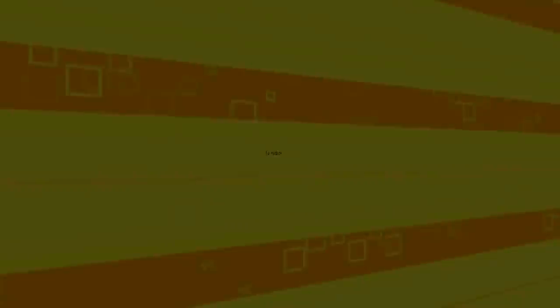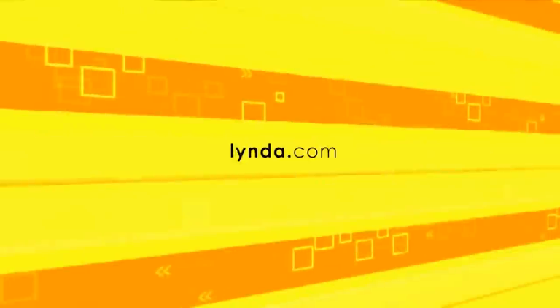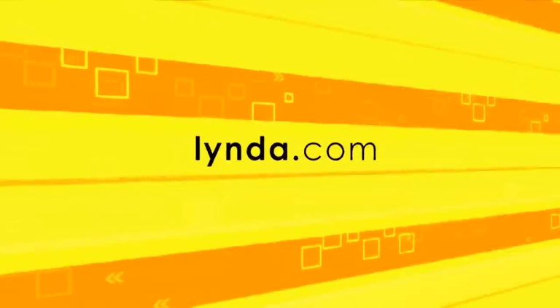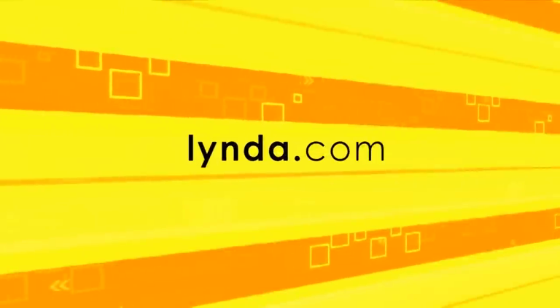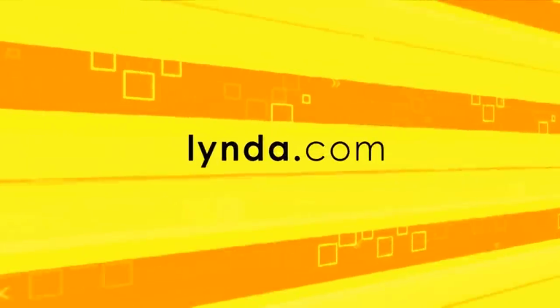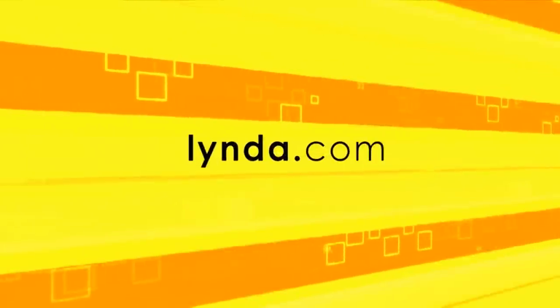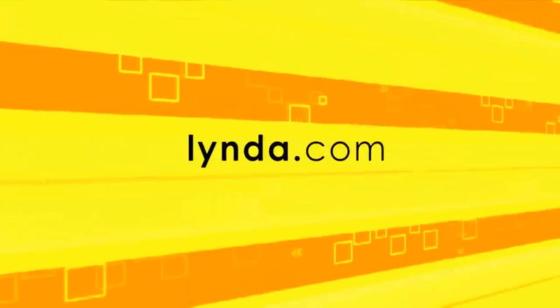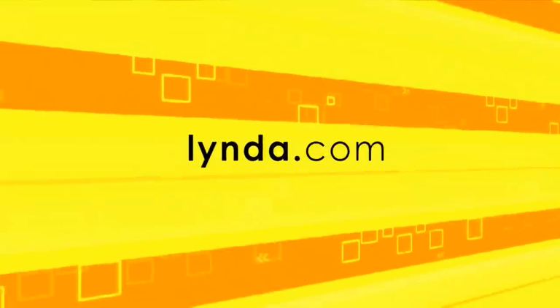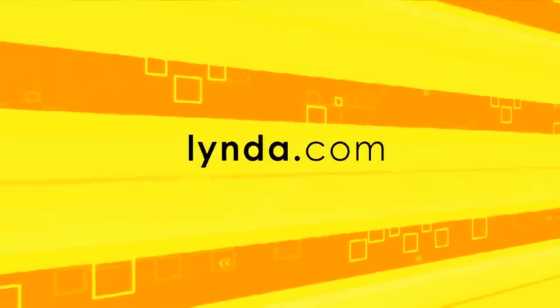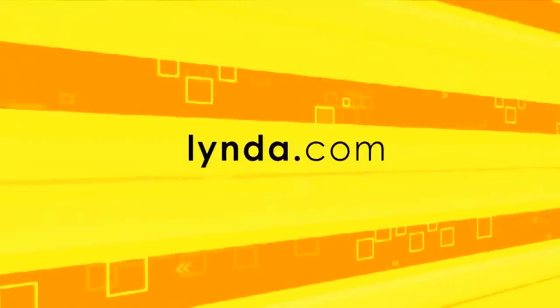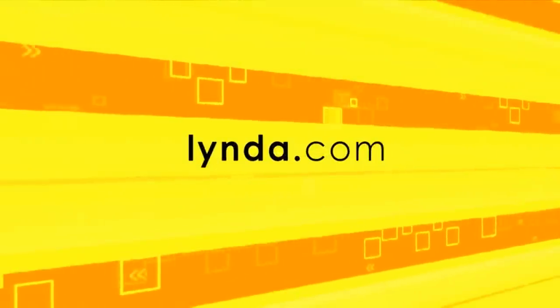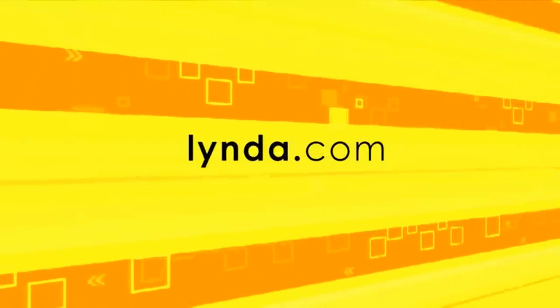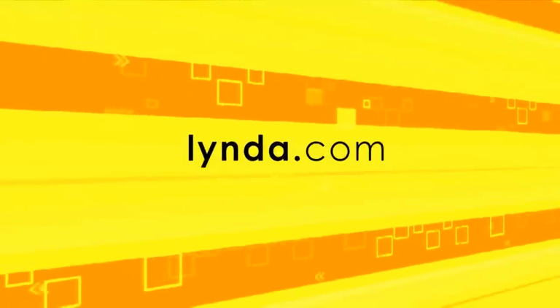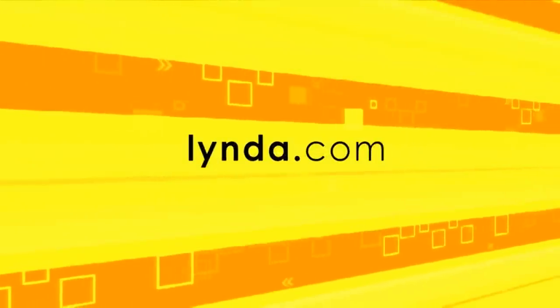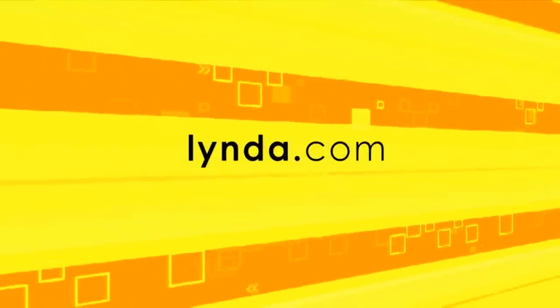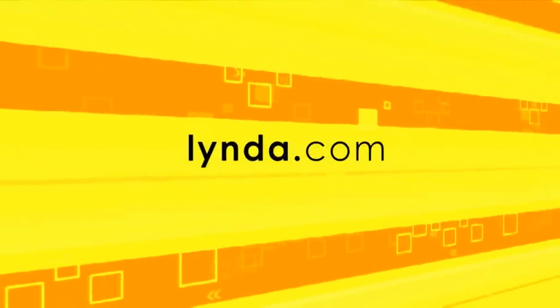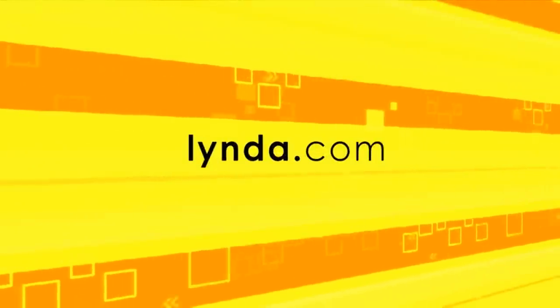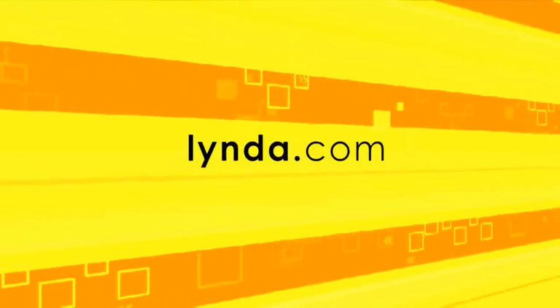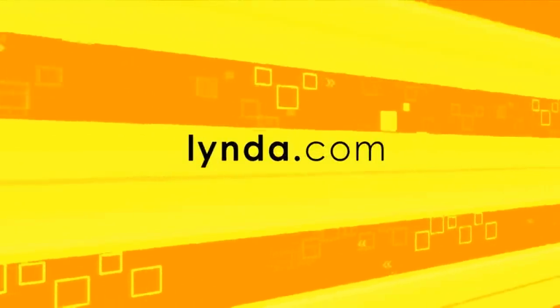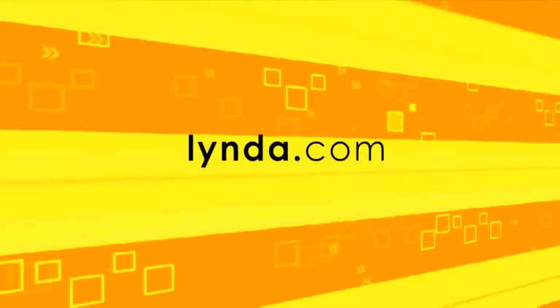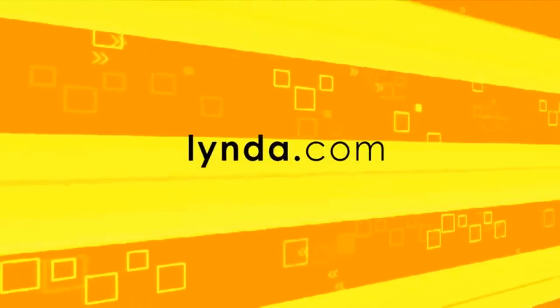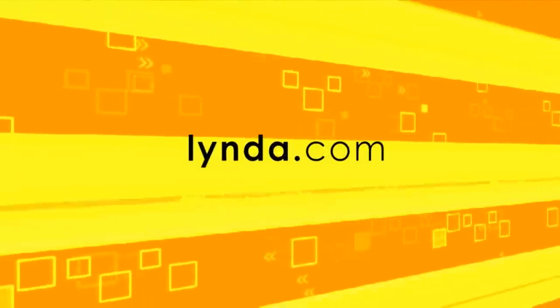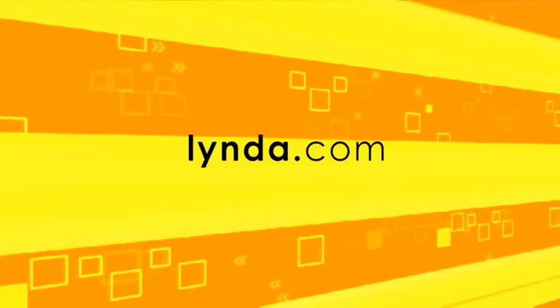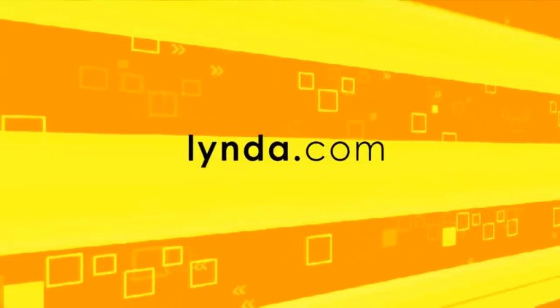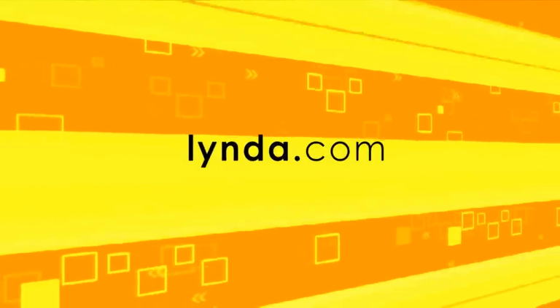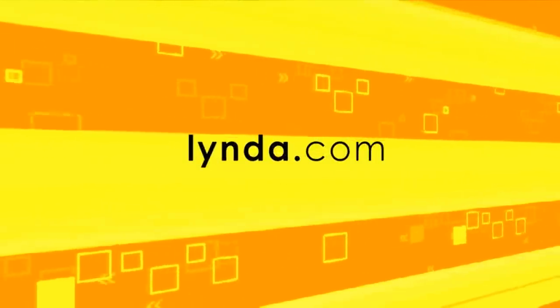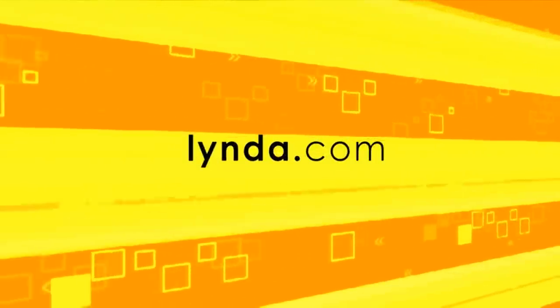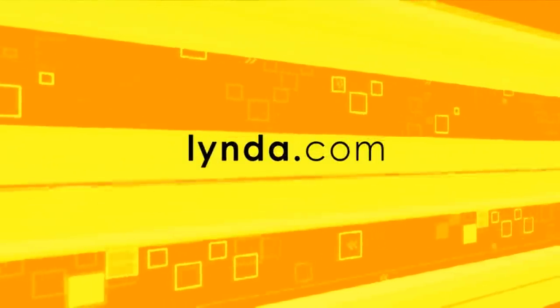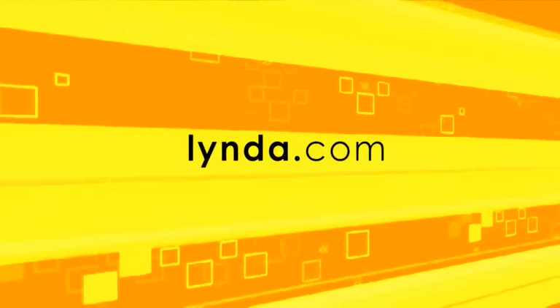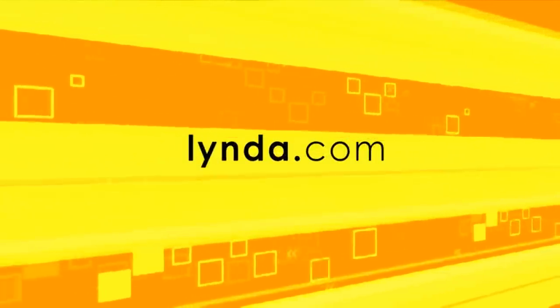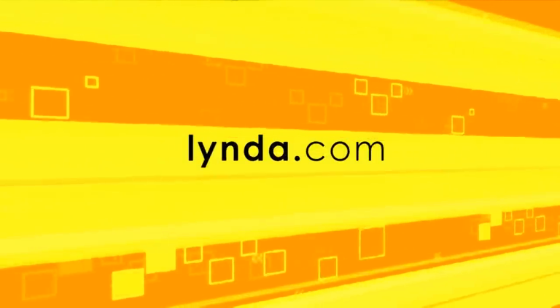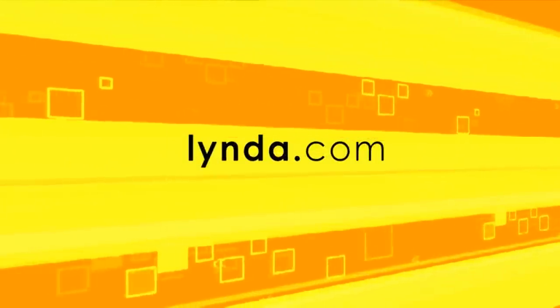Today's show is brought to you by lynda.com. Stay tuned for a special free offer after this project.